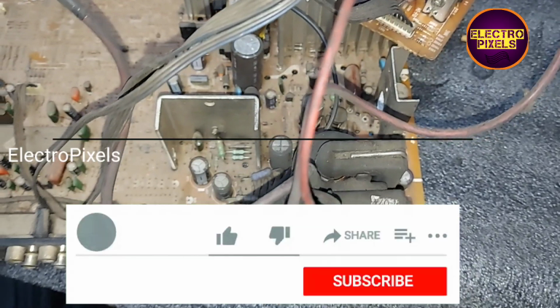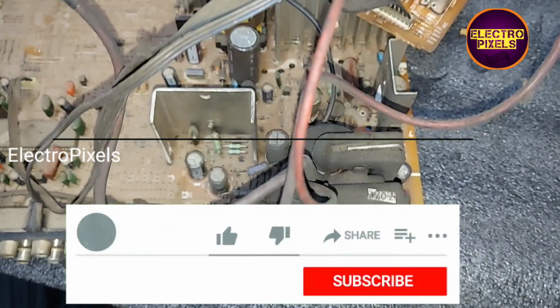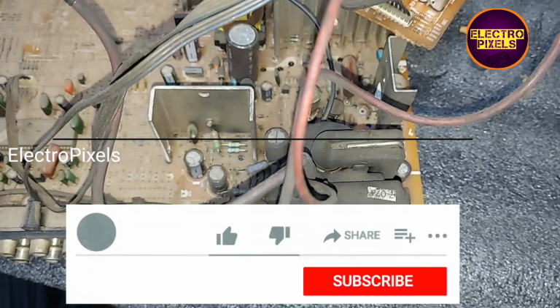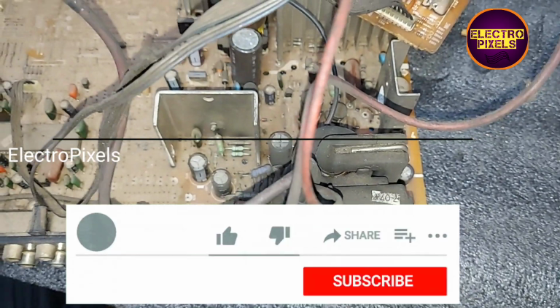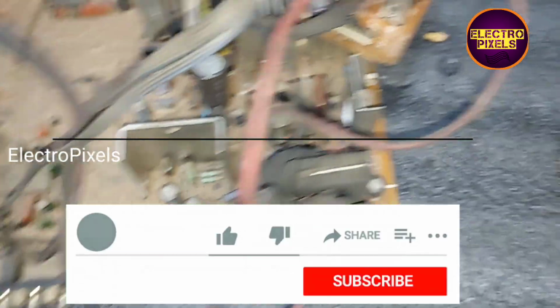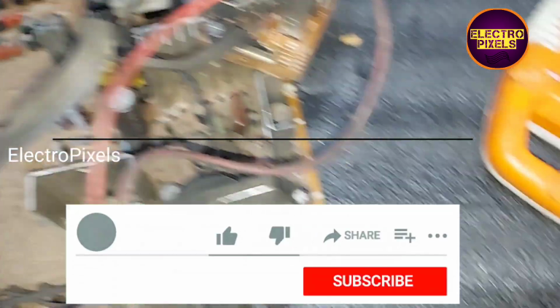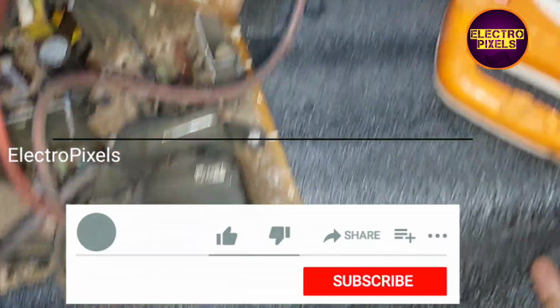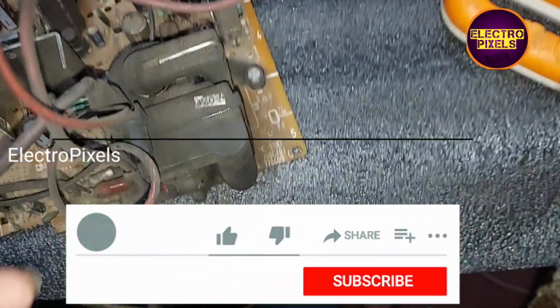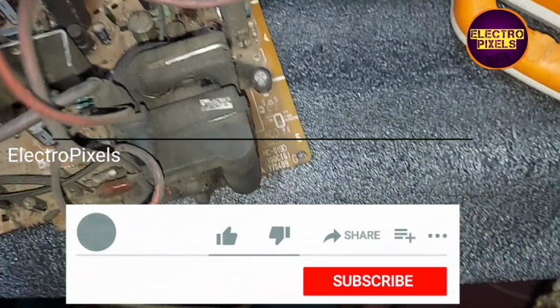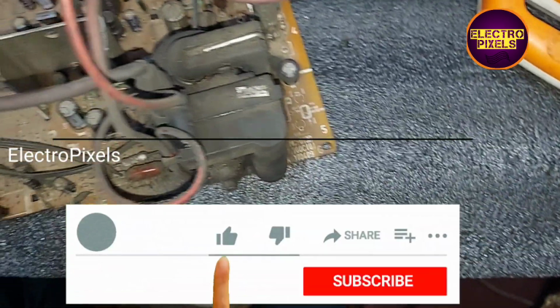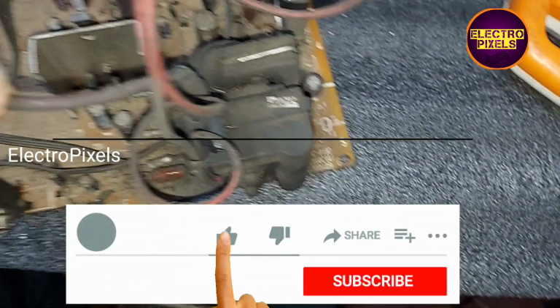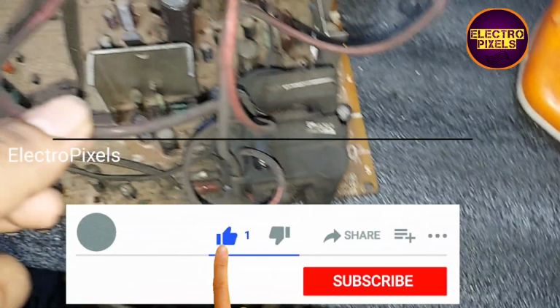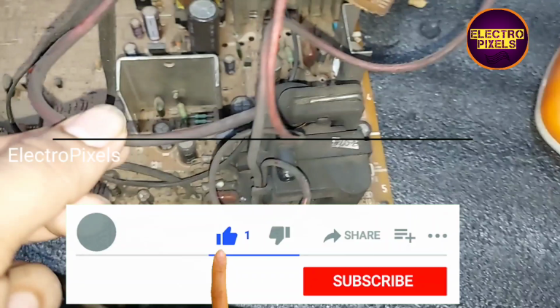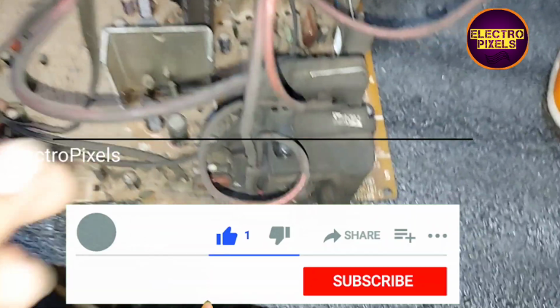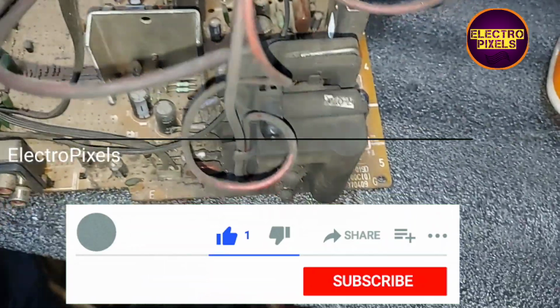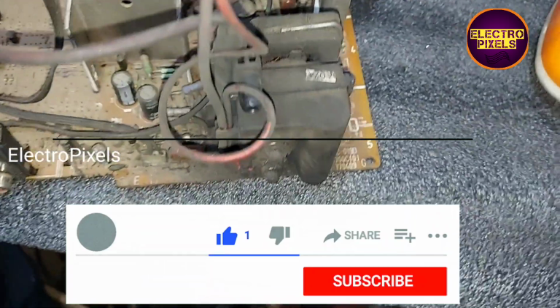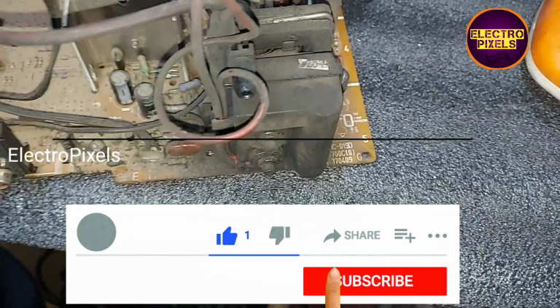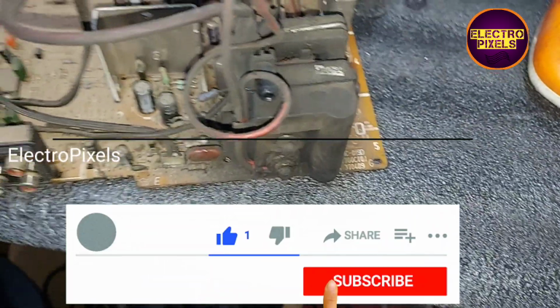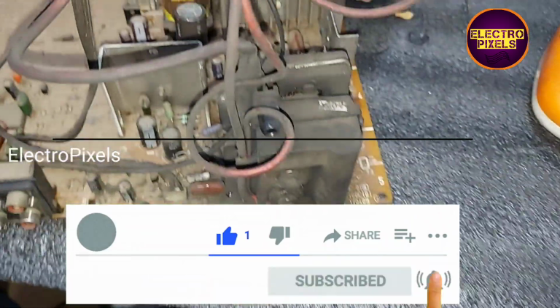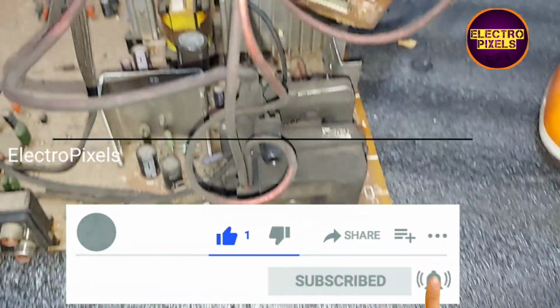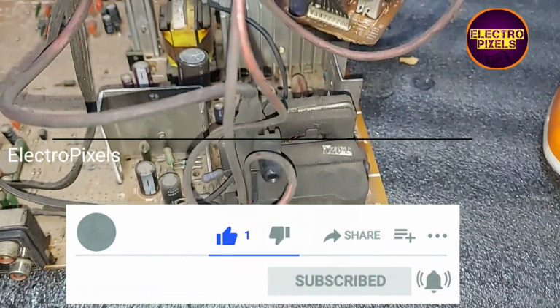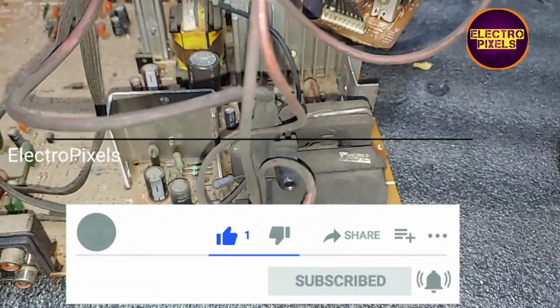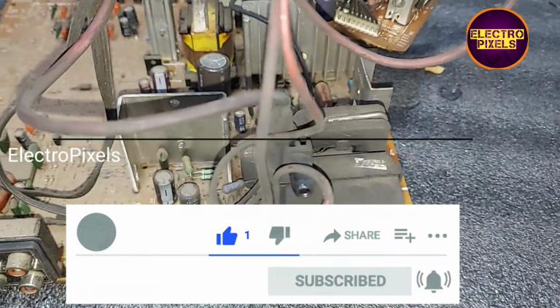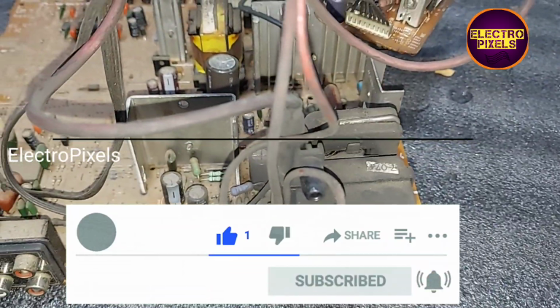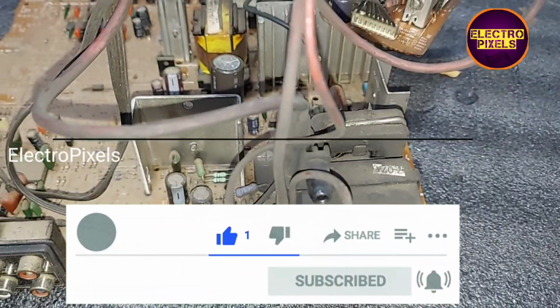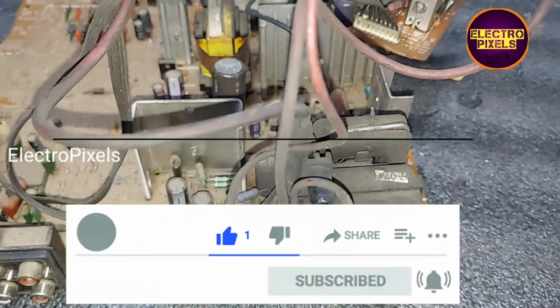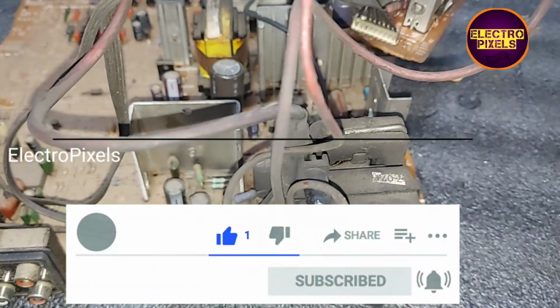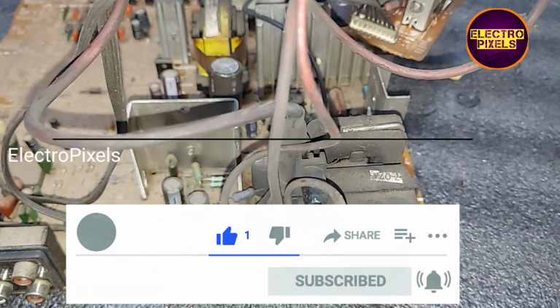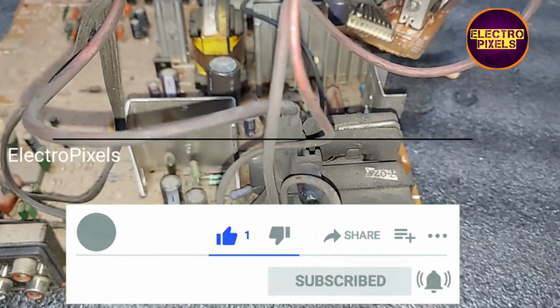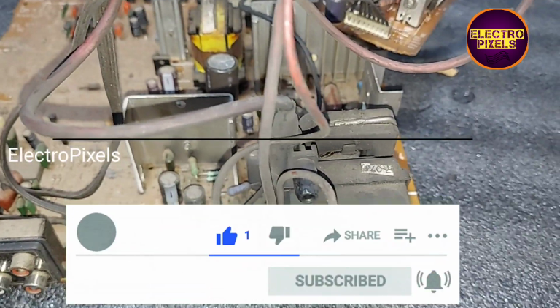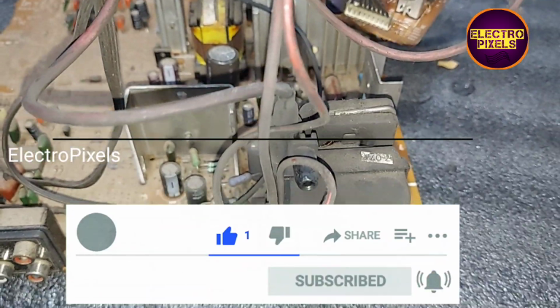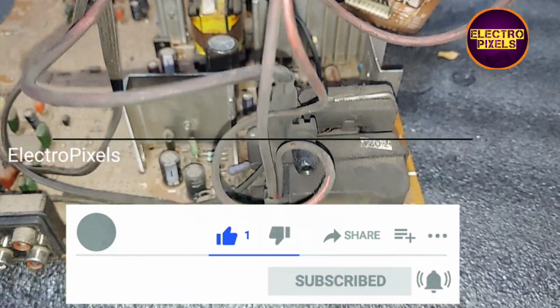Hi friends, this is a 21-inch LG CRT TV motherboard.